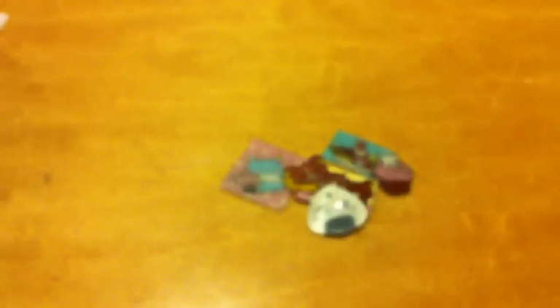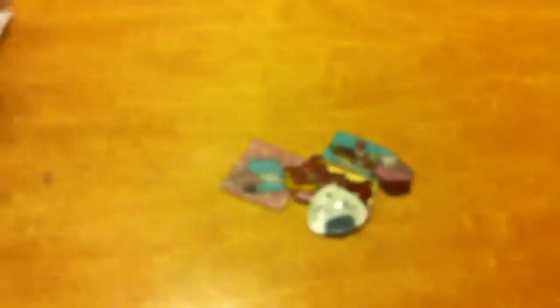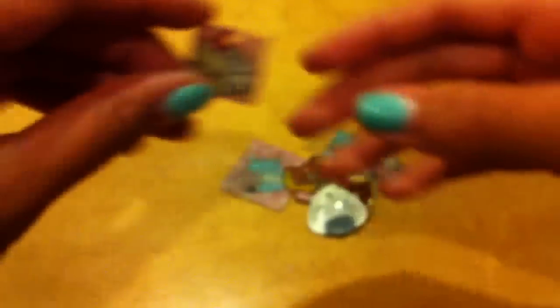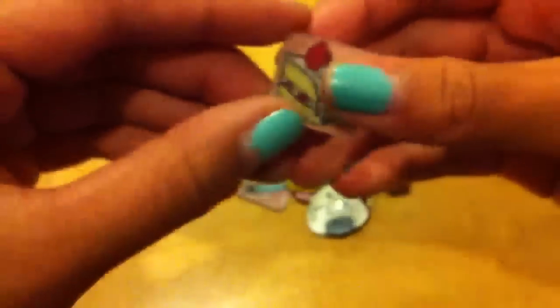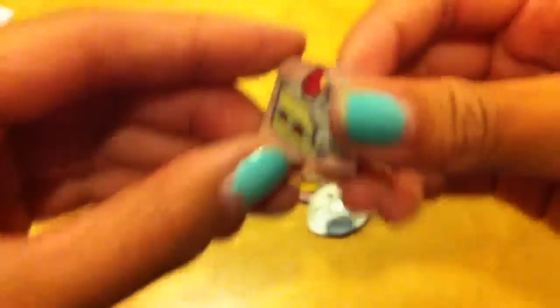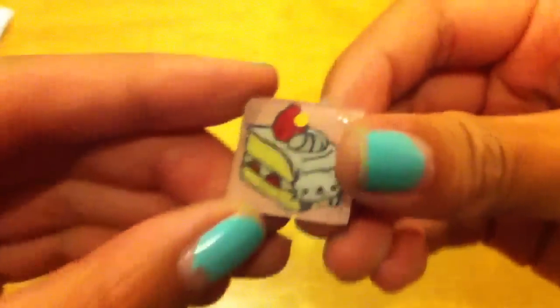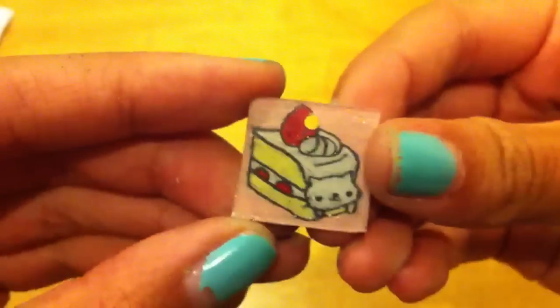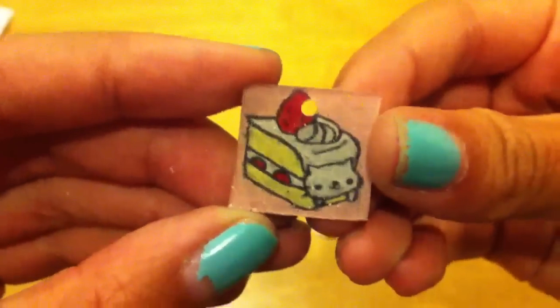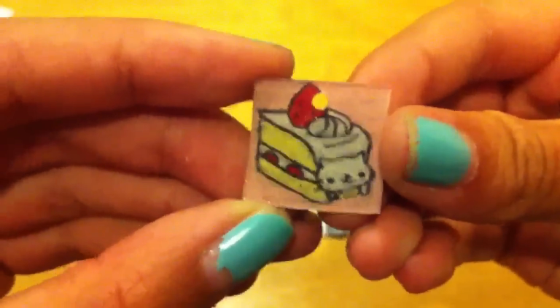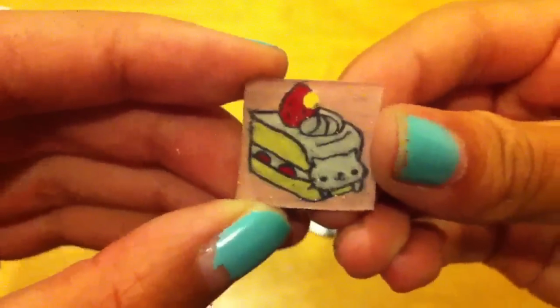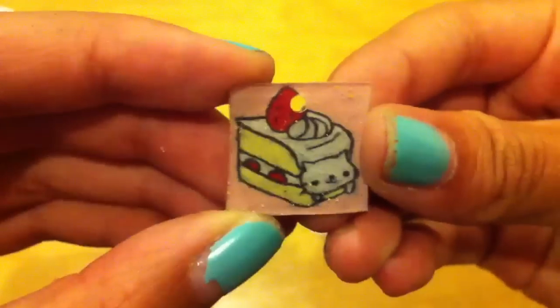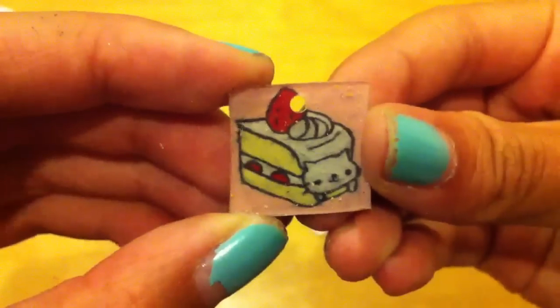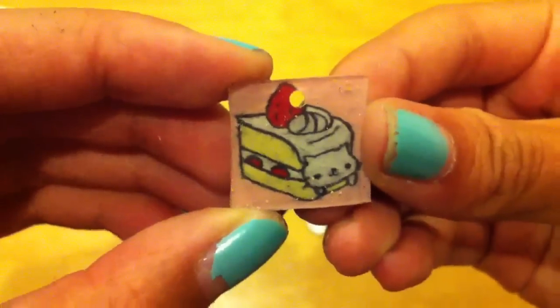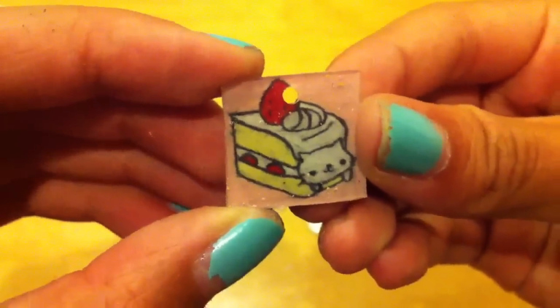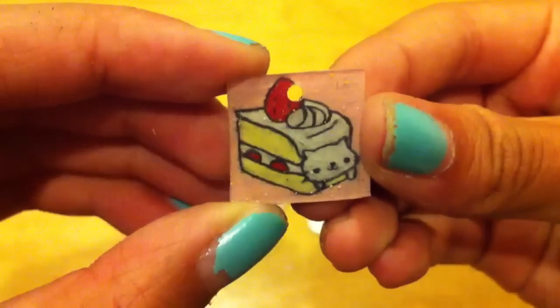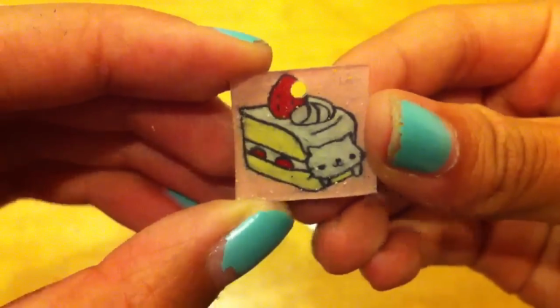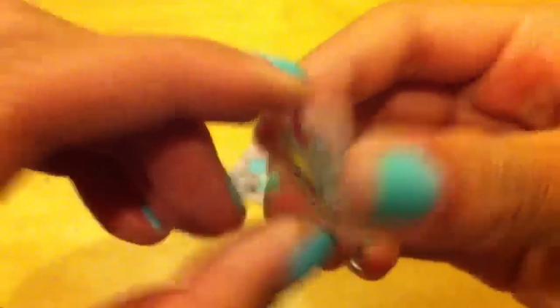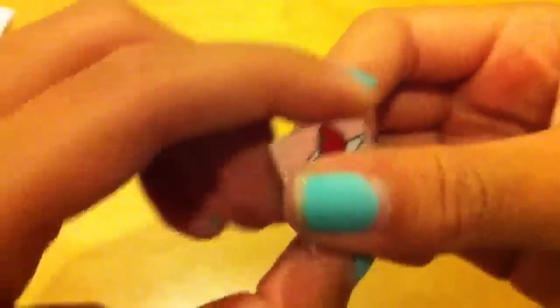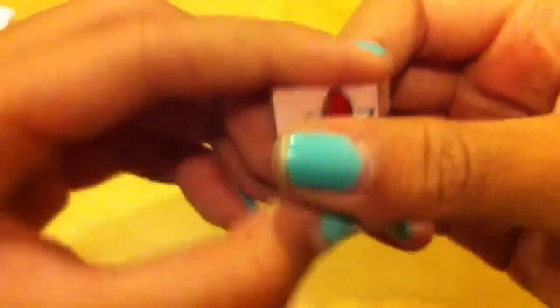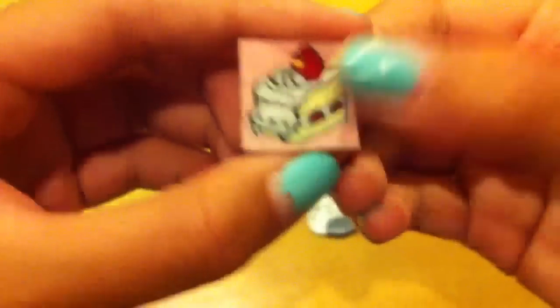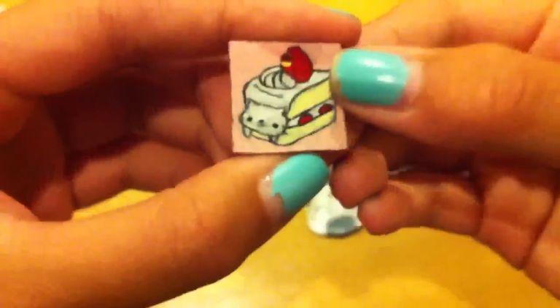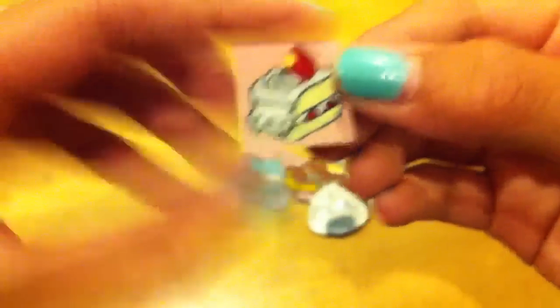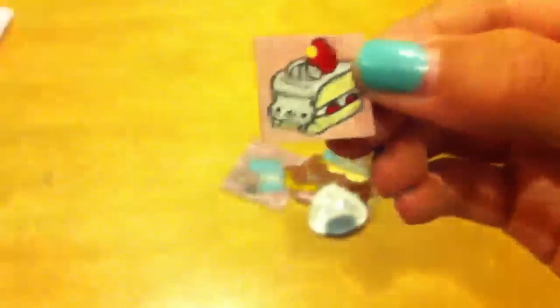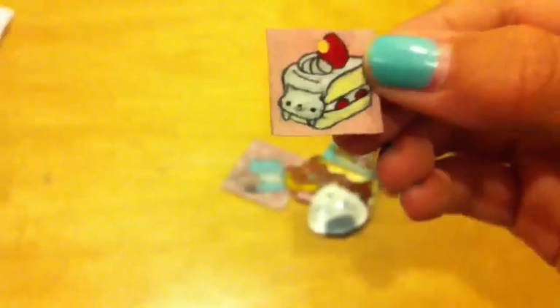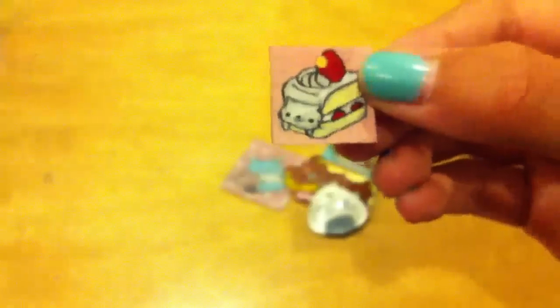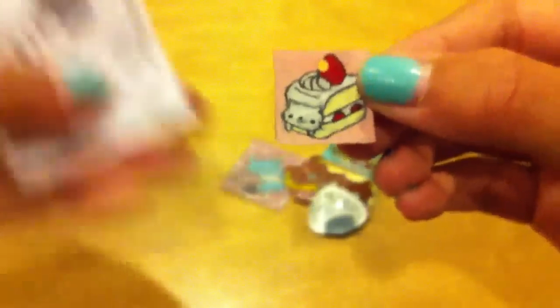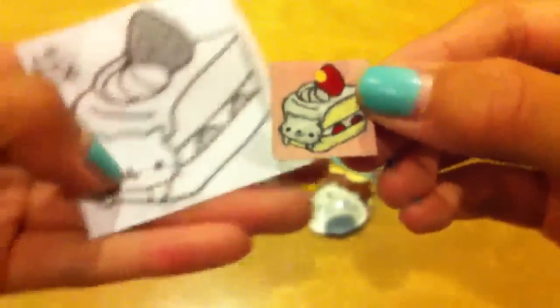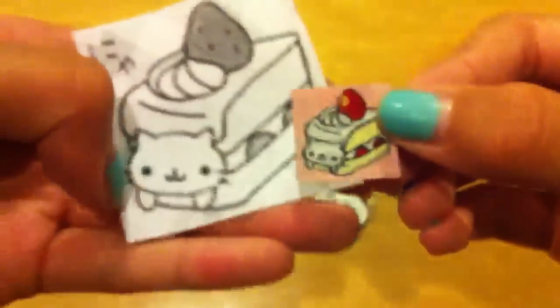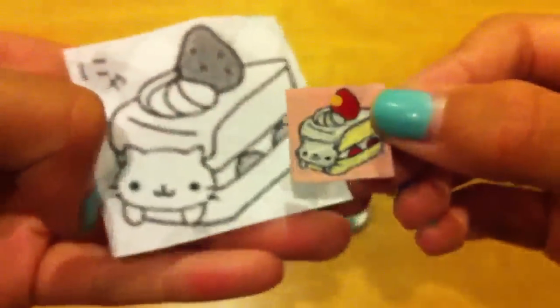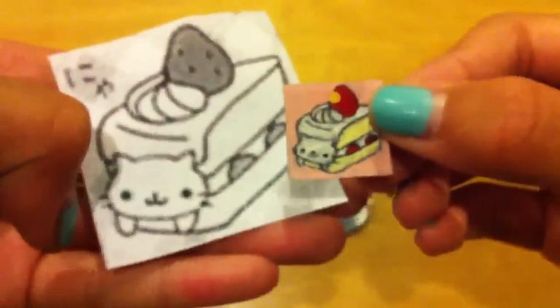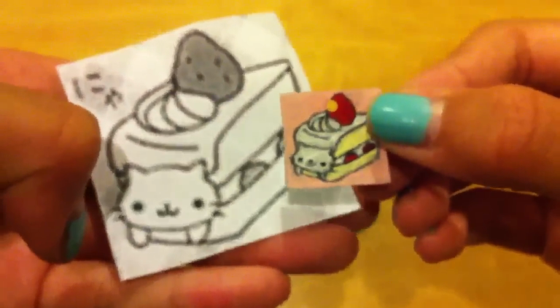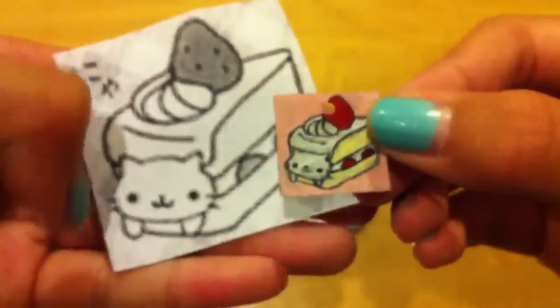Then I have a Nyanyanyanka cake and it looks like this. There's the shiny side, there's the colored side, and there's the original image.